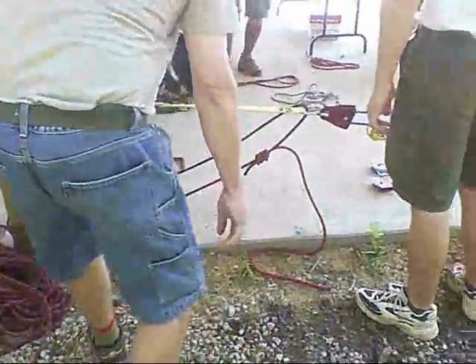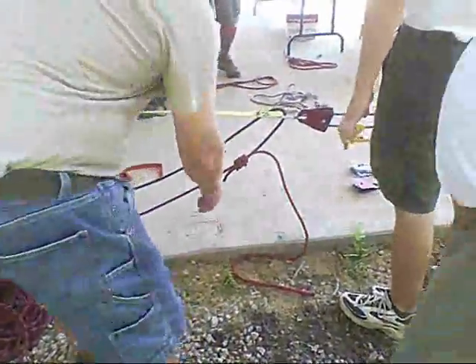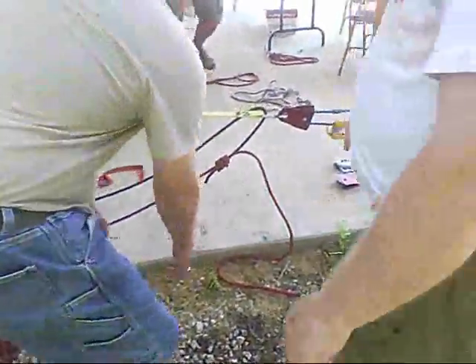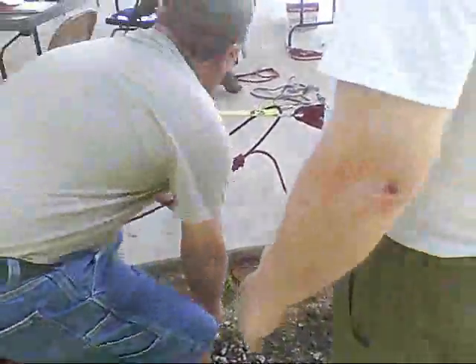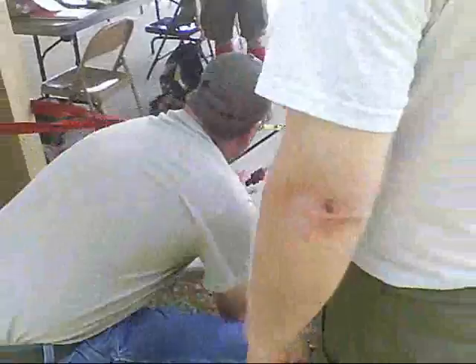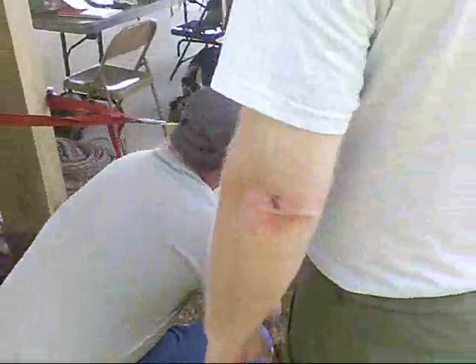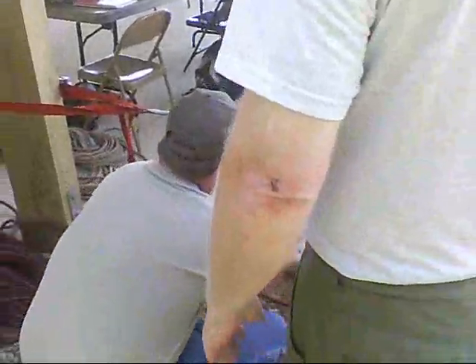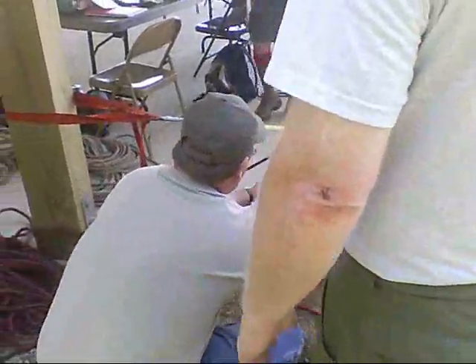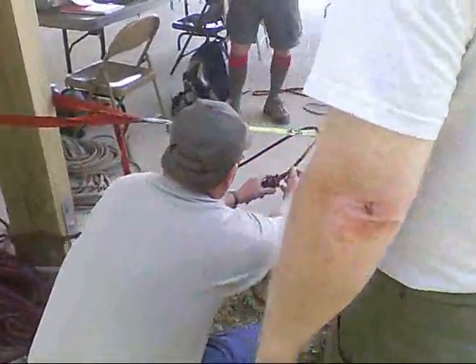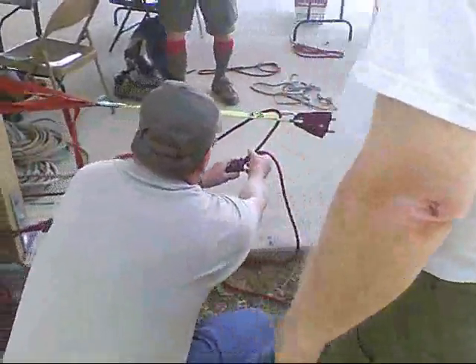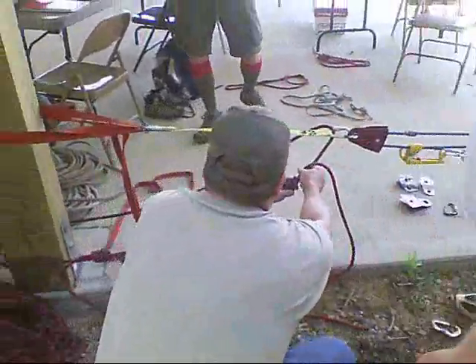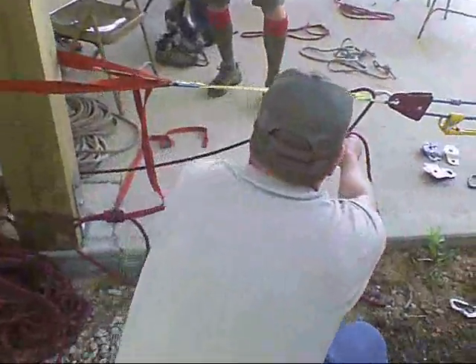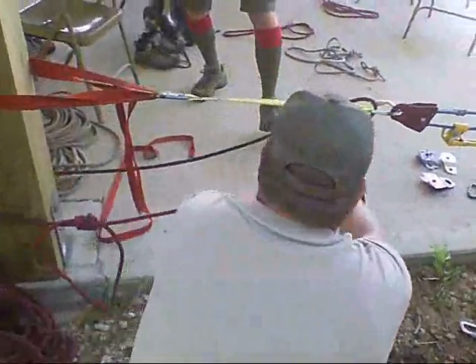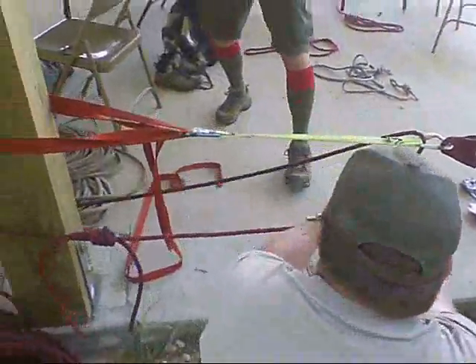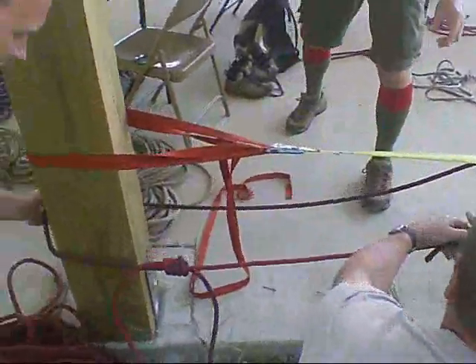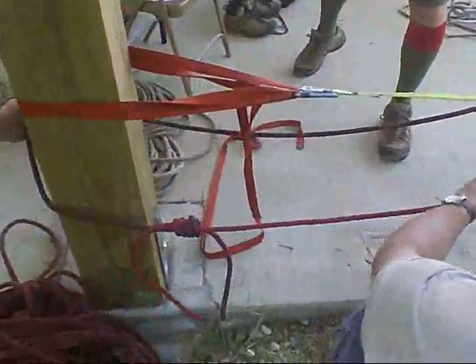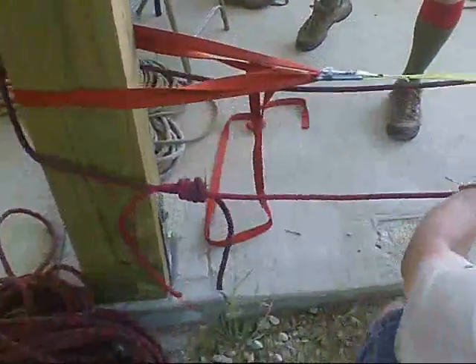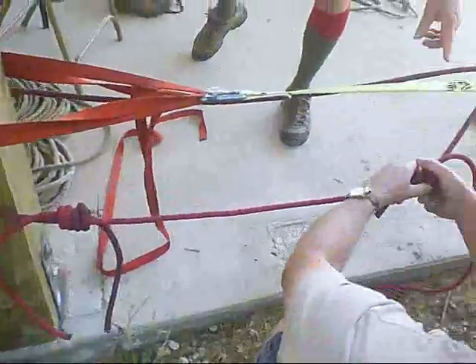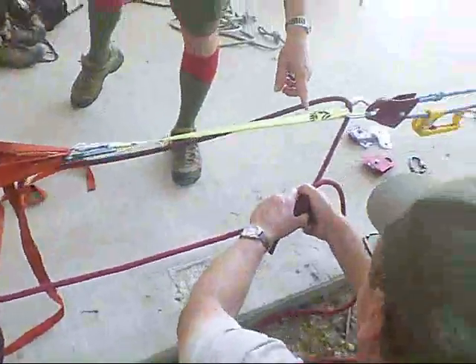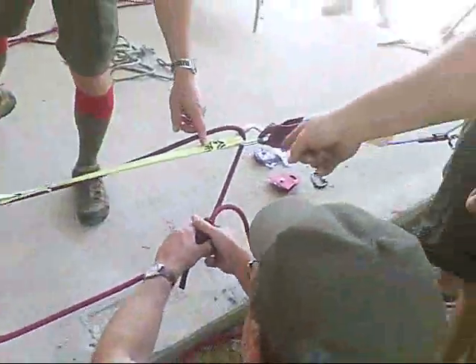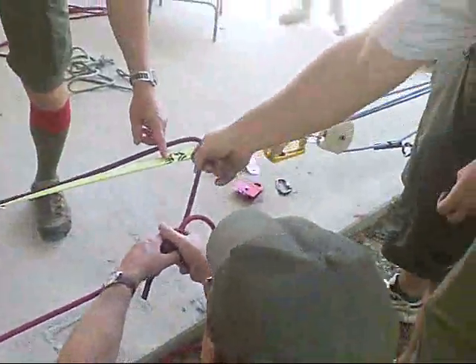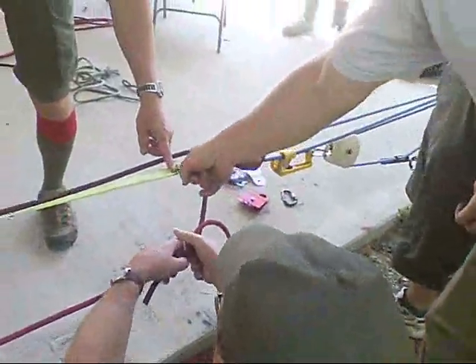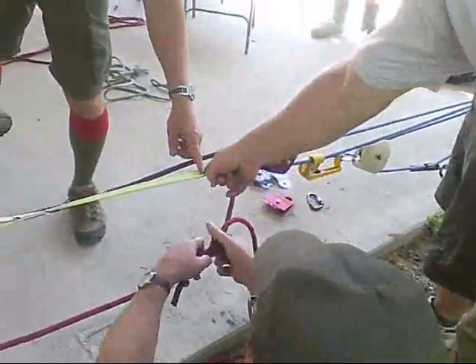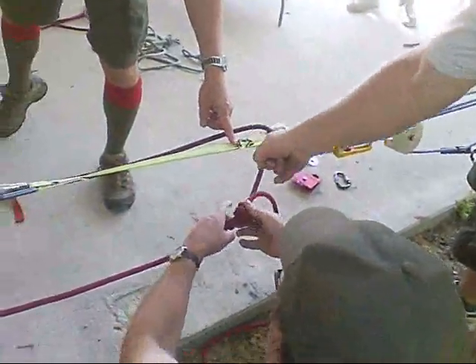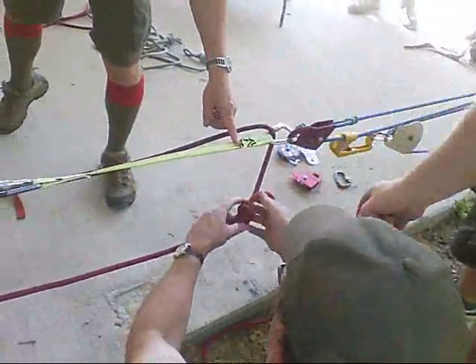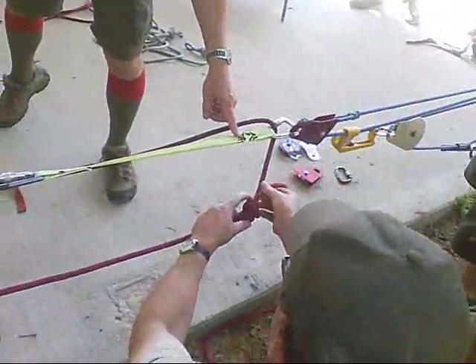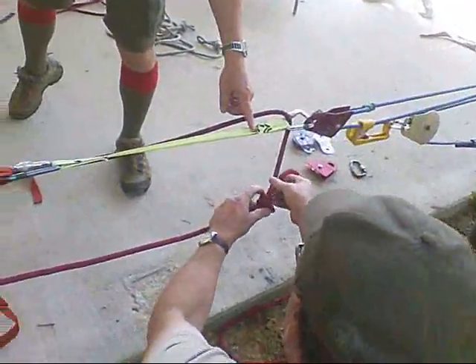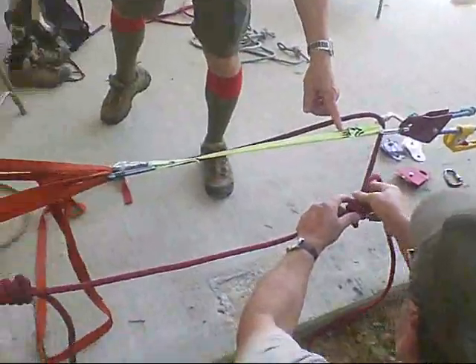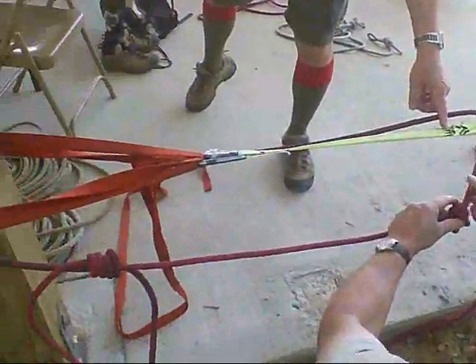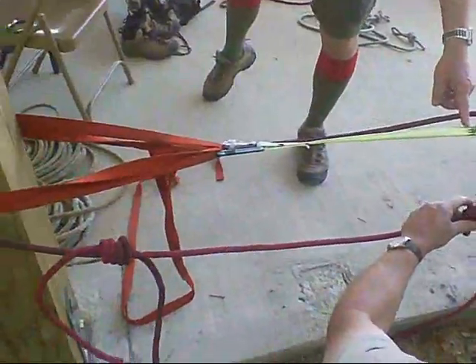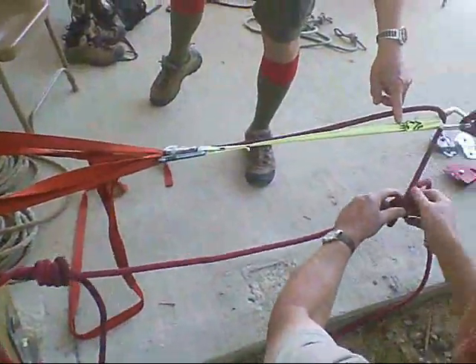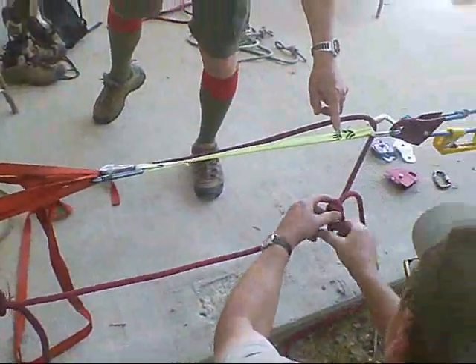We're going to take a break because we've stretched the webbing and now we need to stretch our safety ties. Yeah, we're getting close. We're getting close.